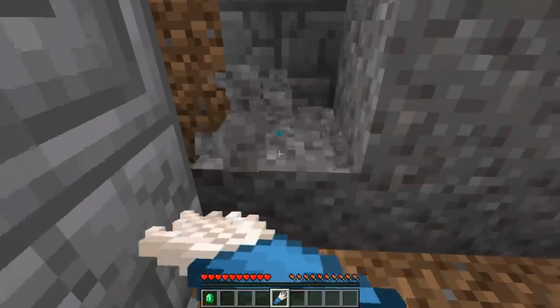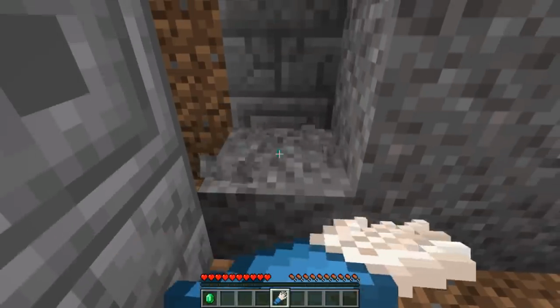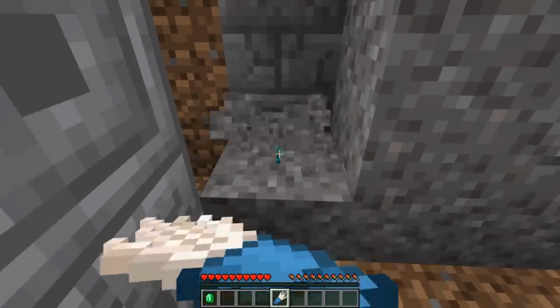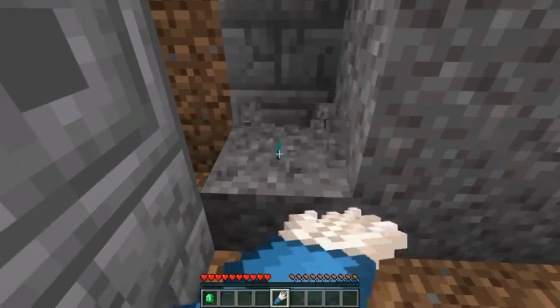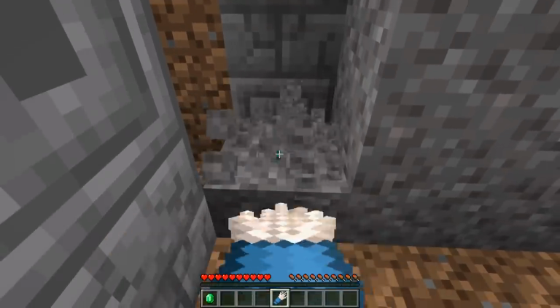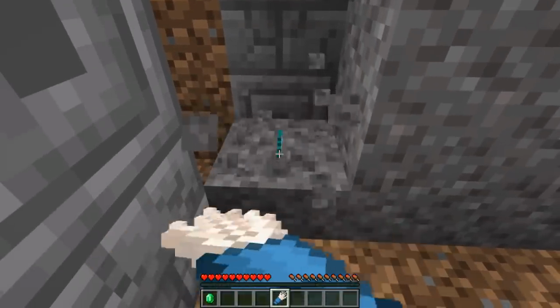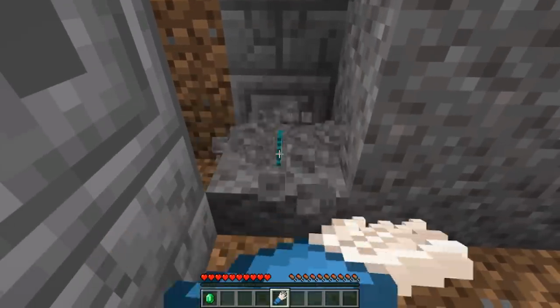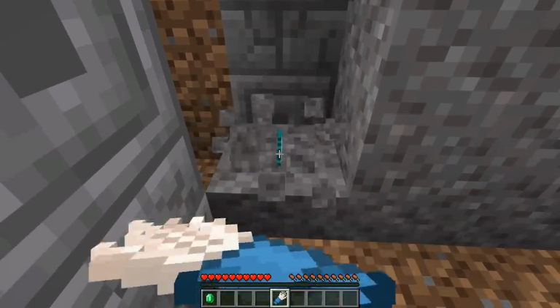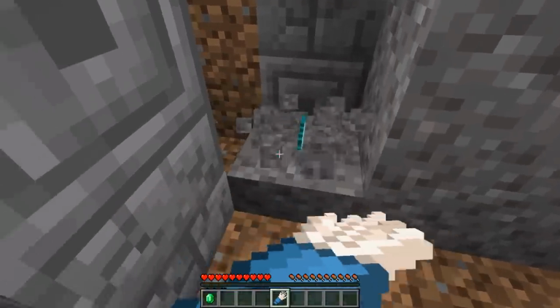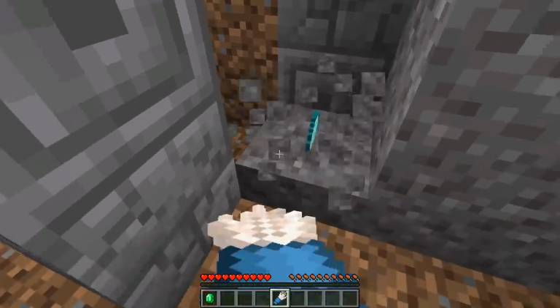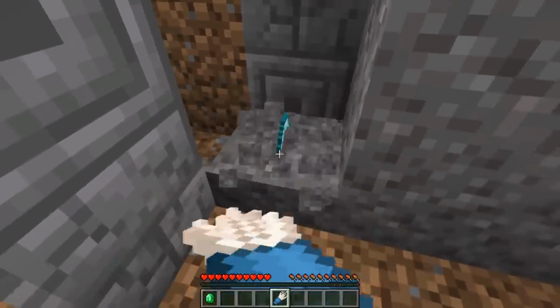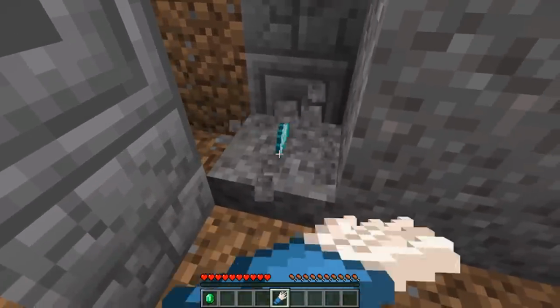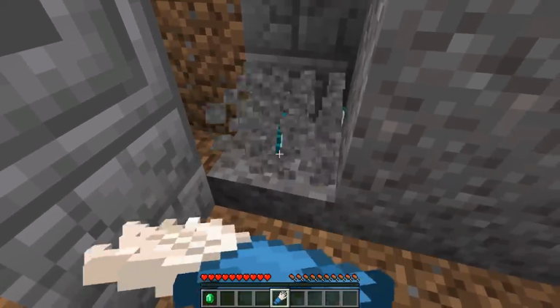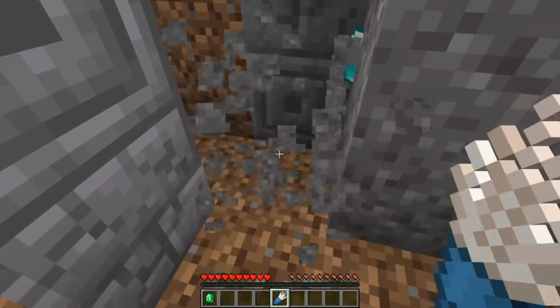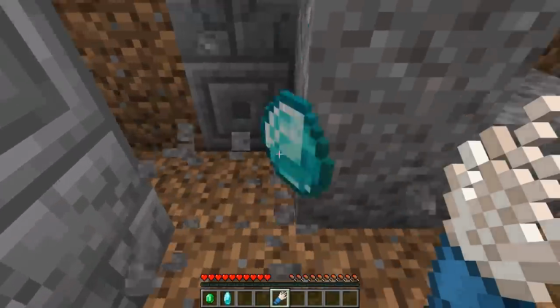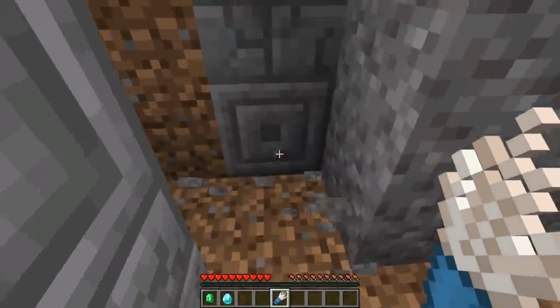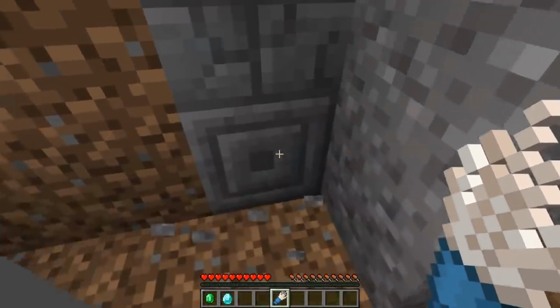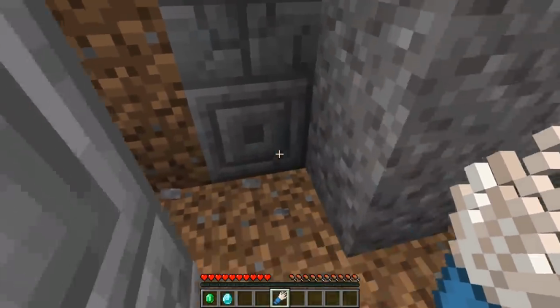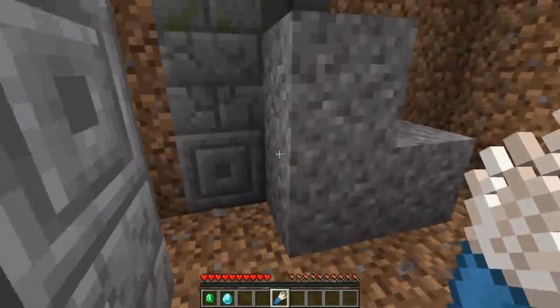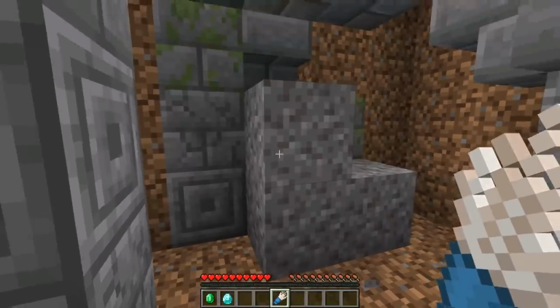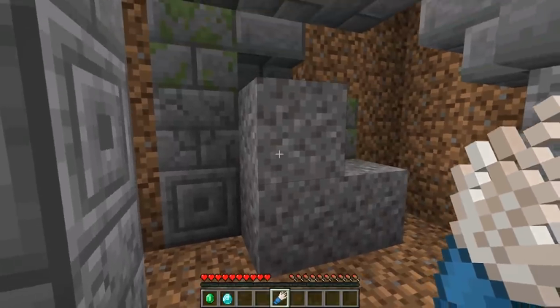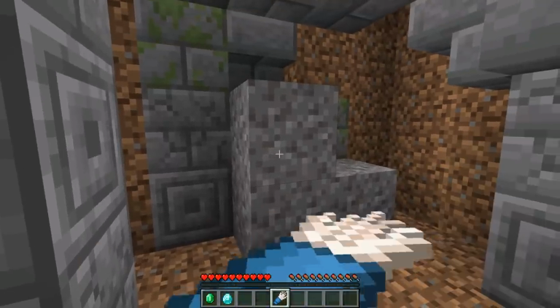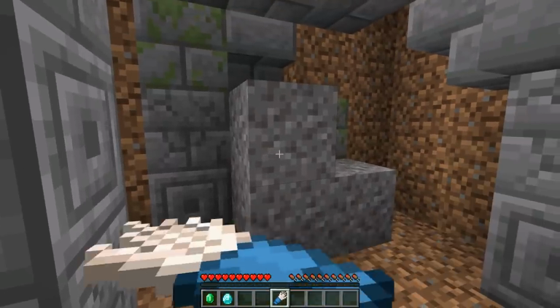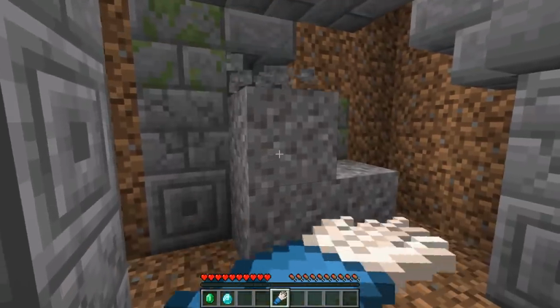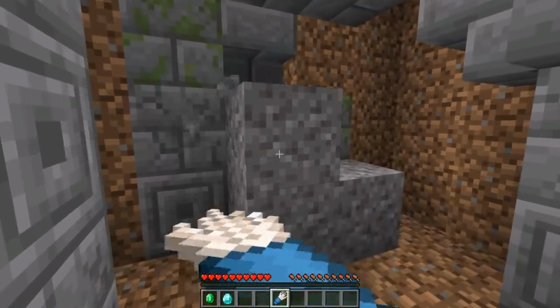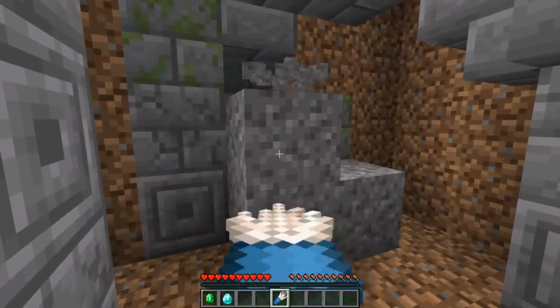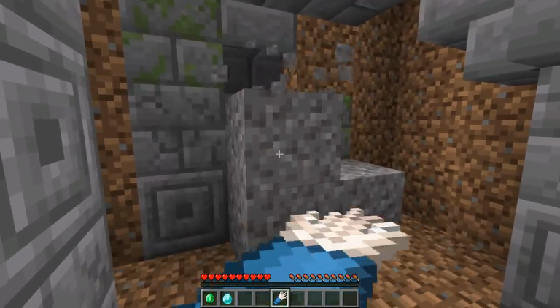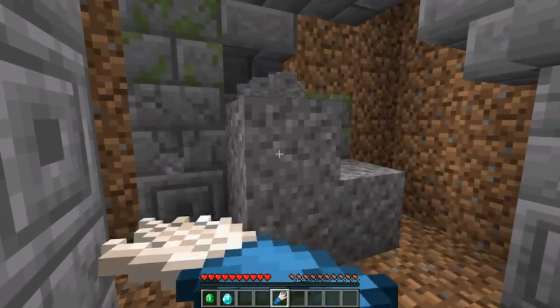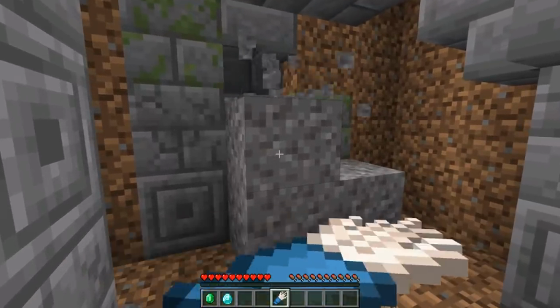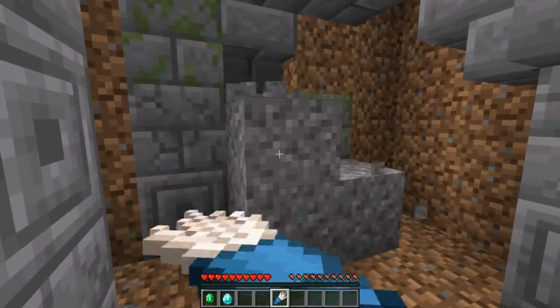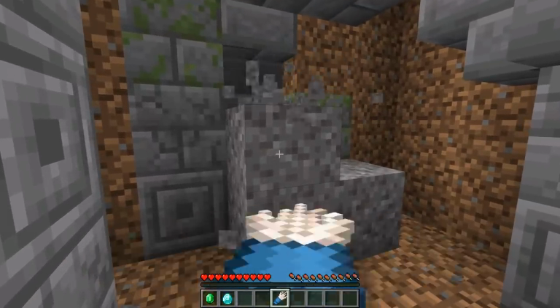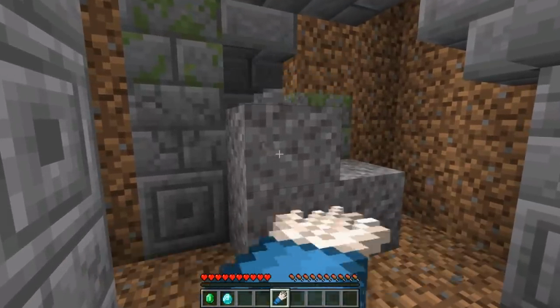By right-clicking with the brush, we can actually sift away at the gravel to reveal treasures inside. Is that a diamond? It is! That's what's amazing — you can get really good treasures.